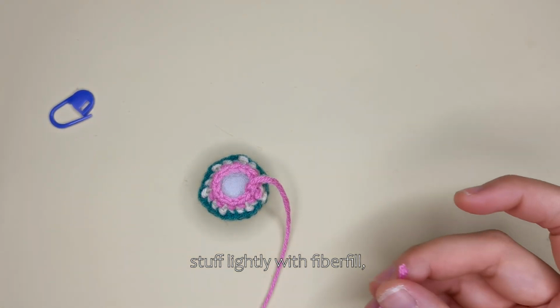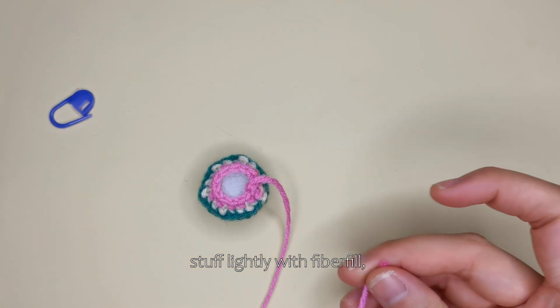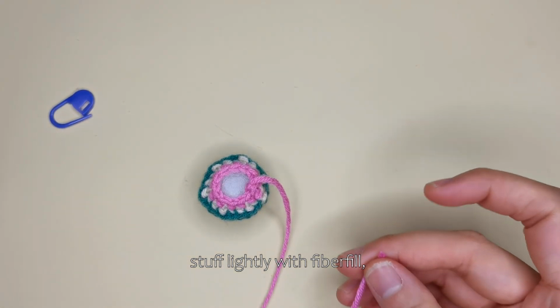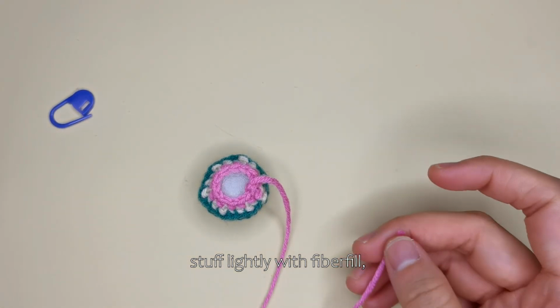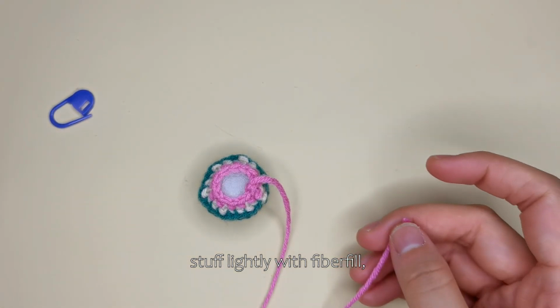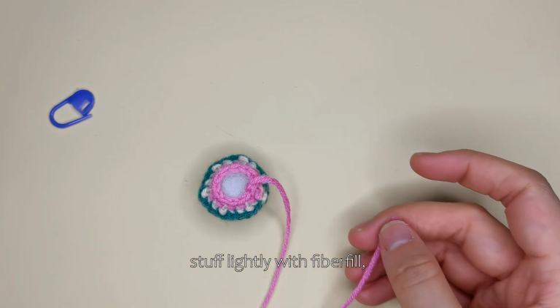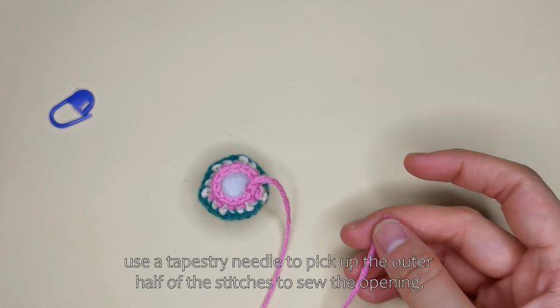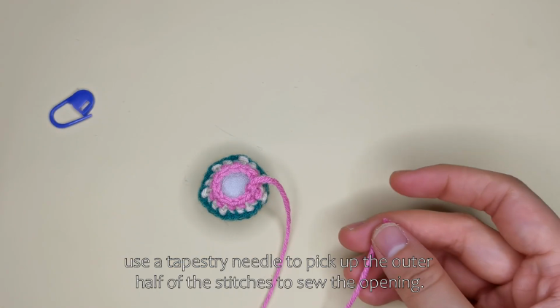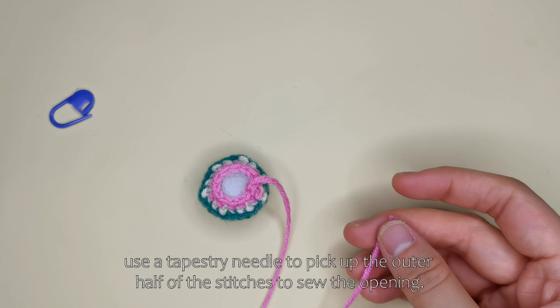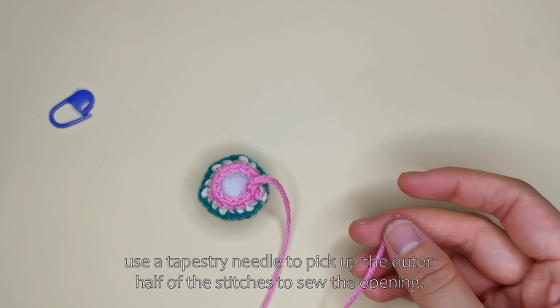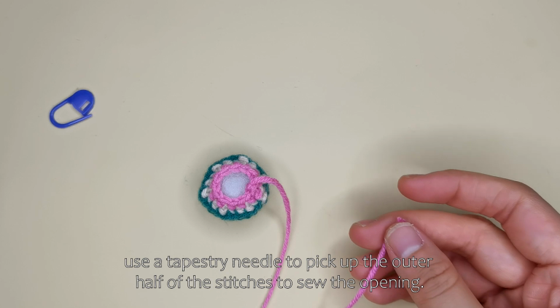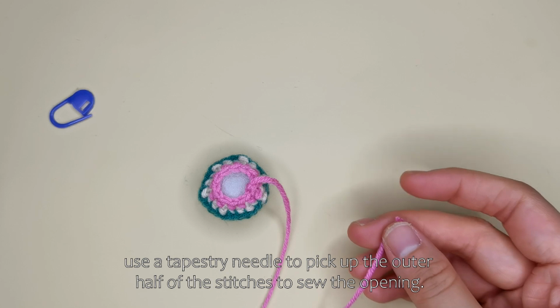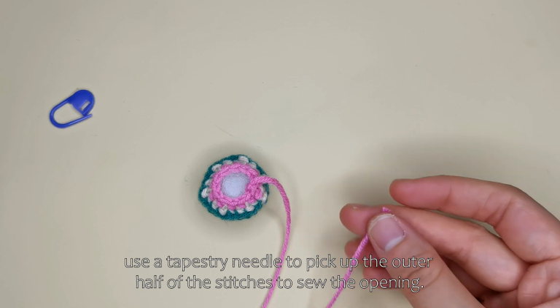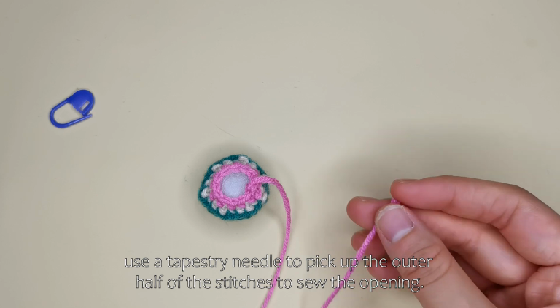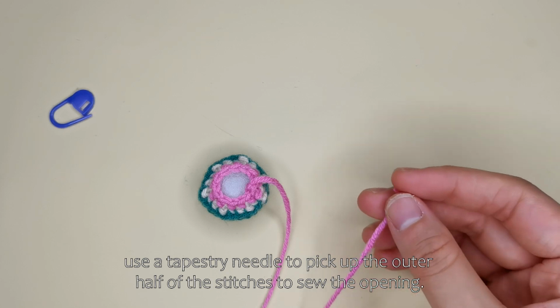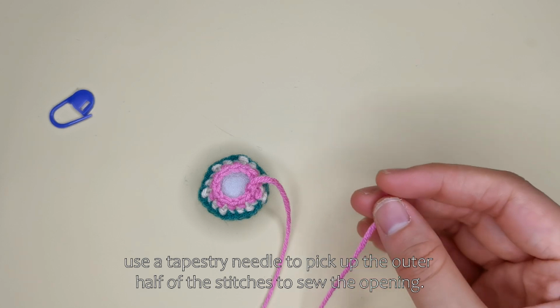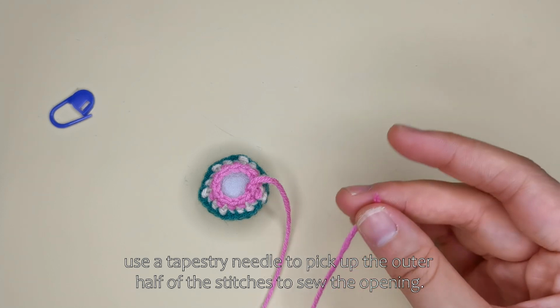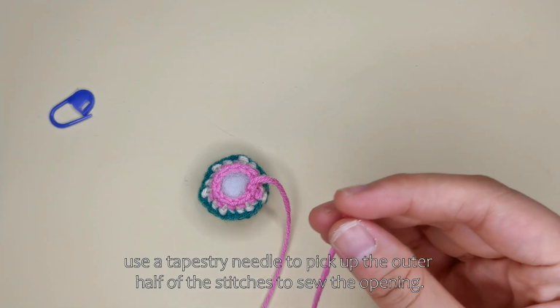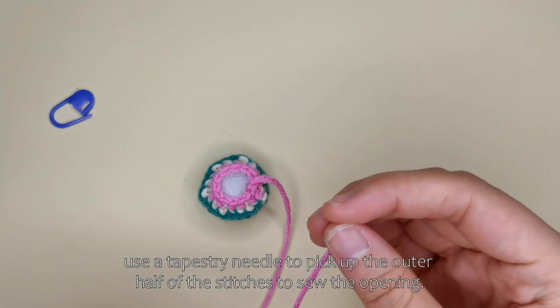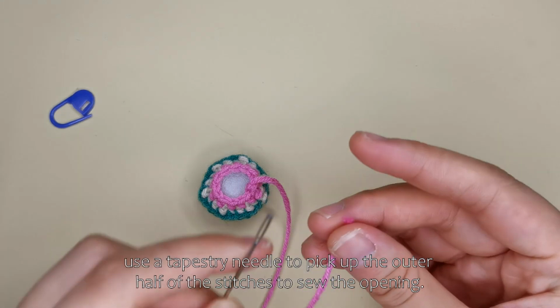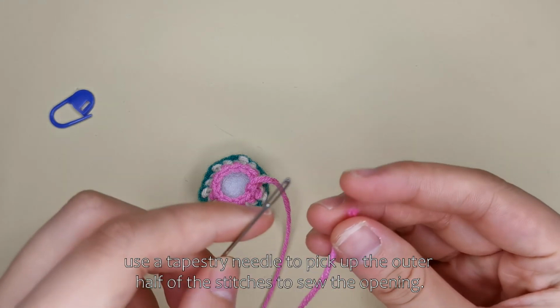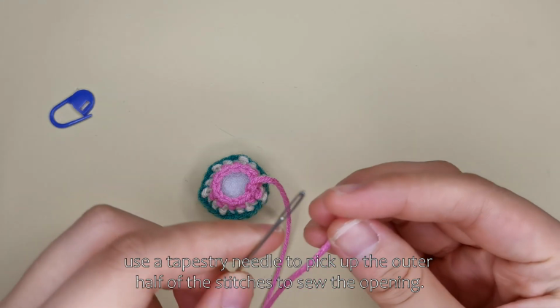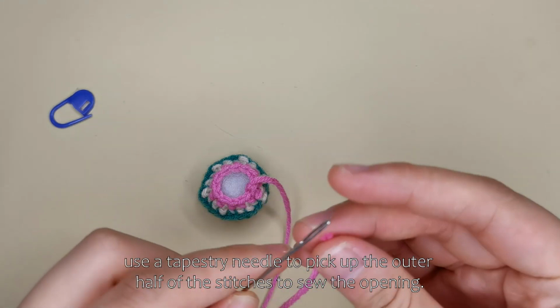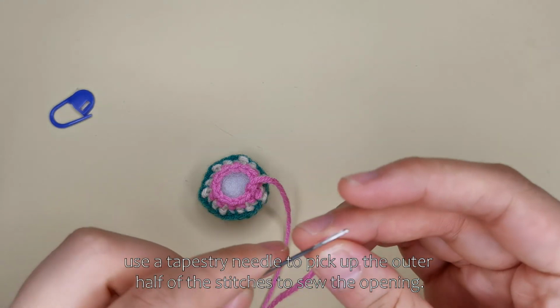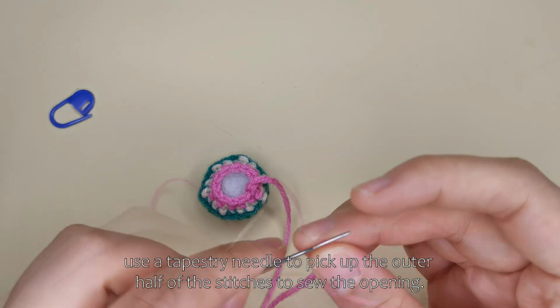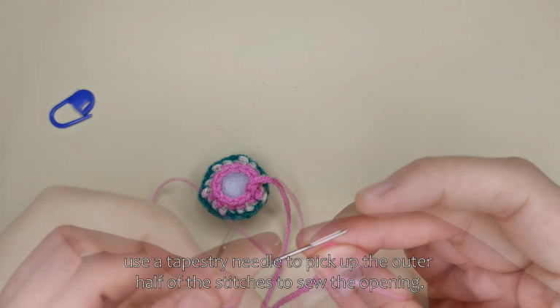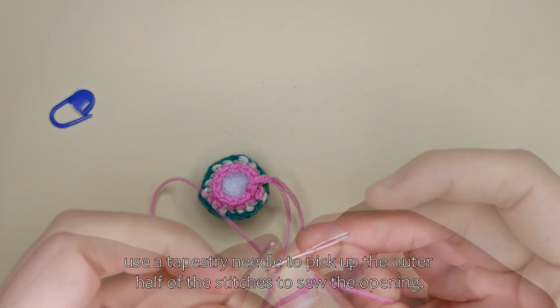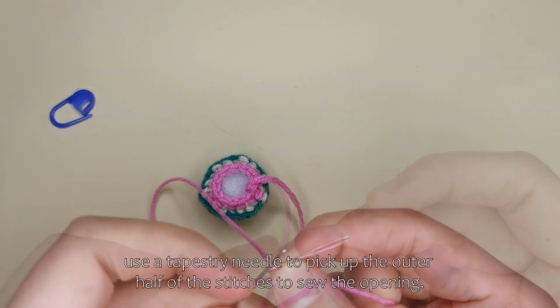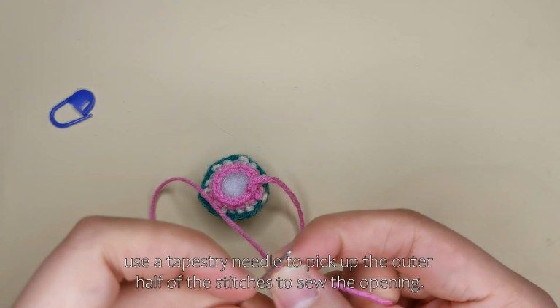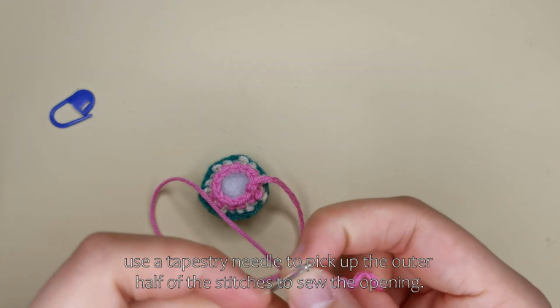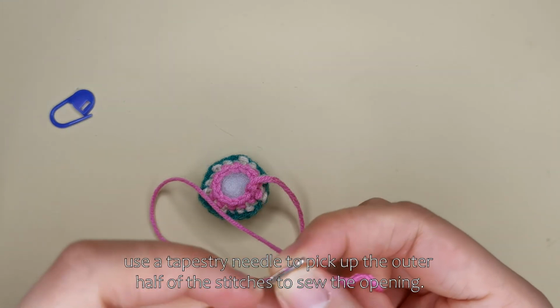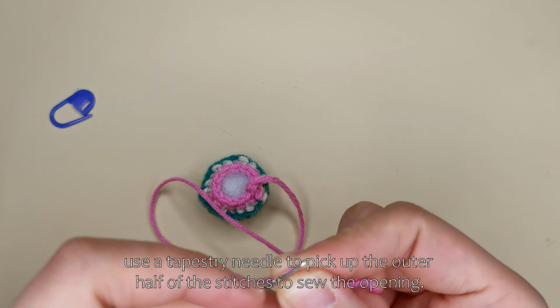Use half of the stitches to sew the opening.